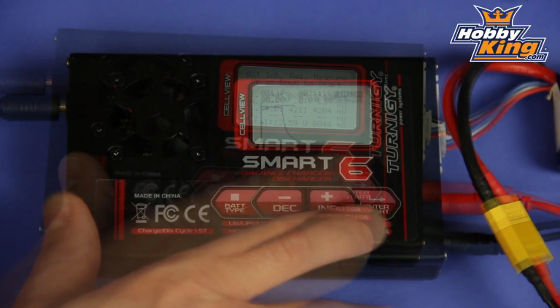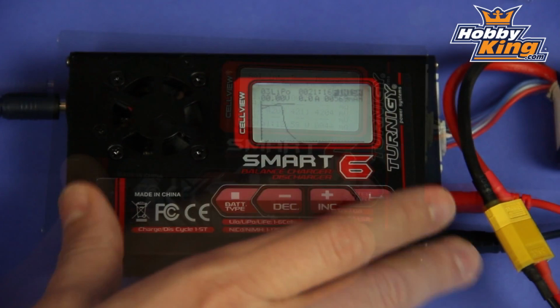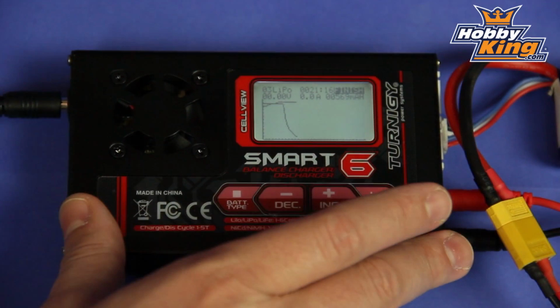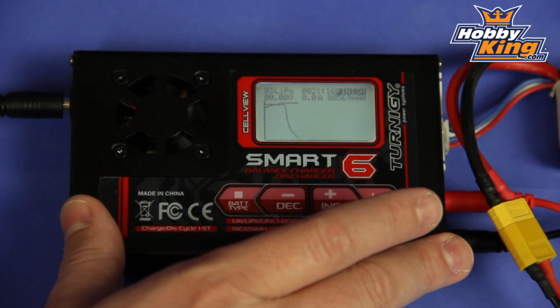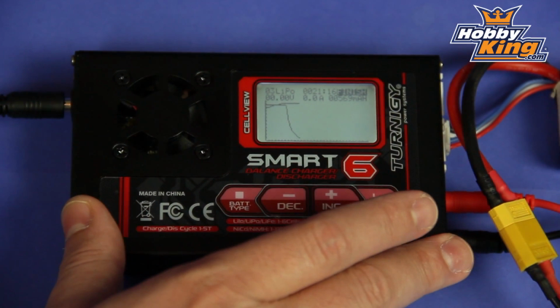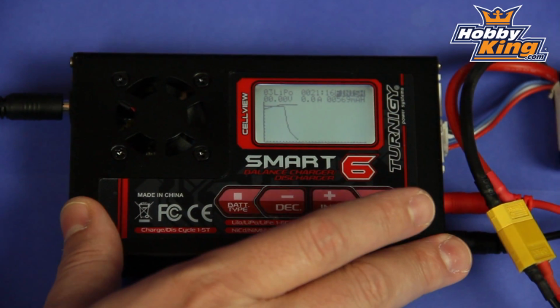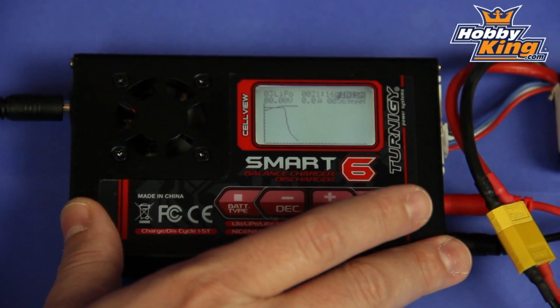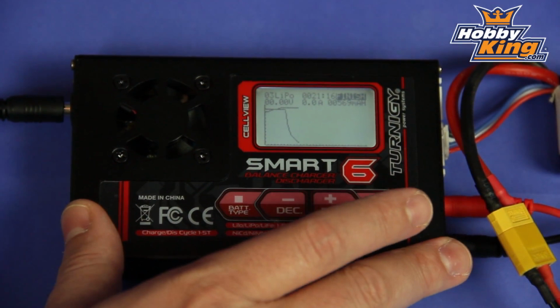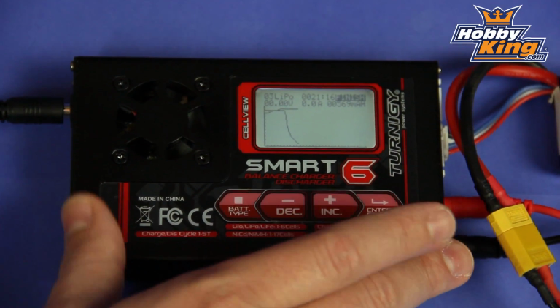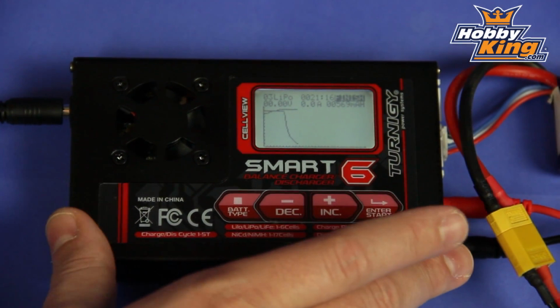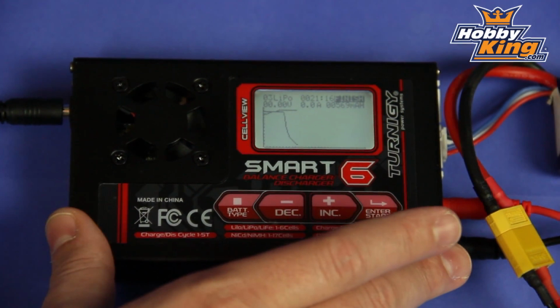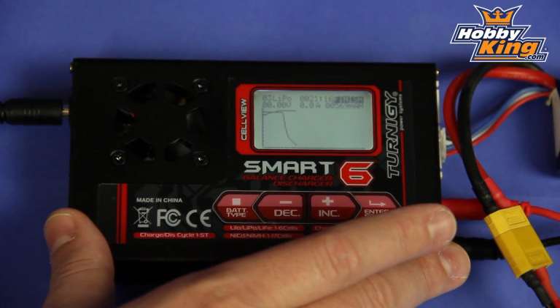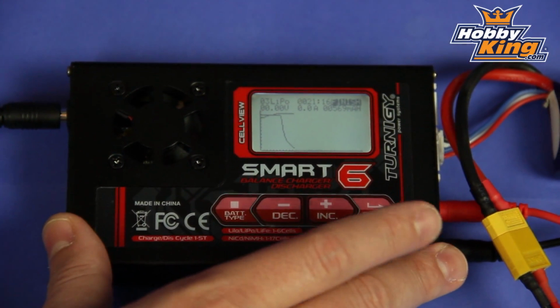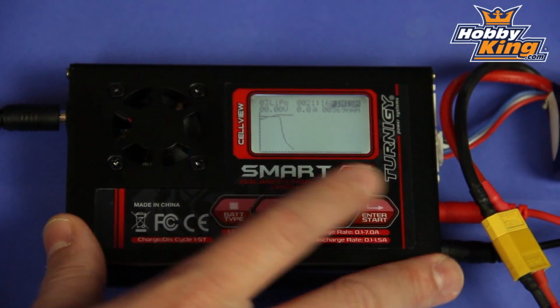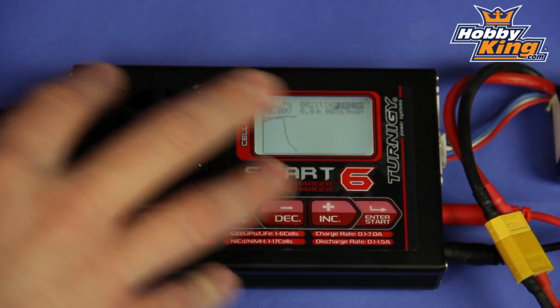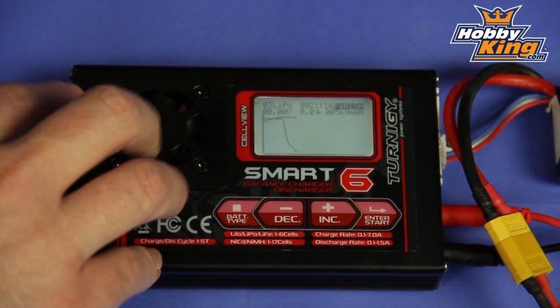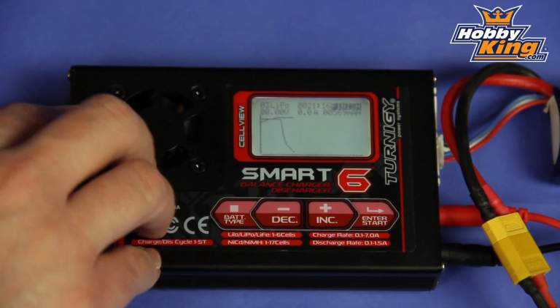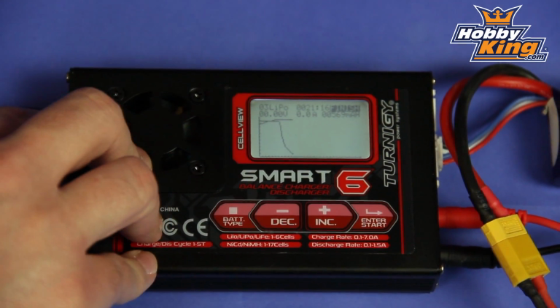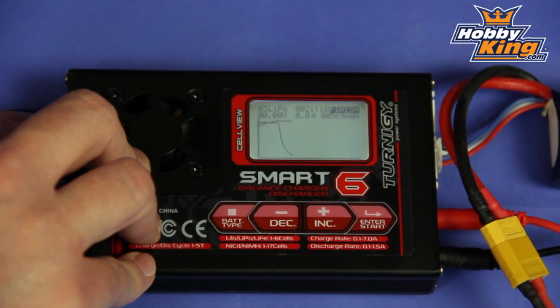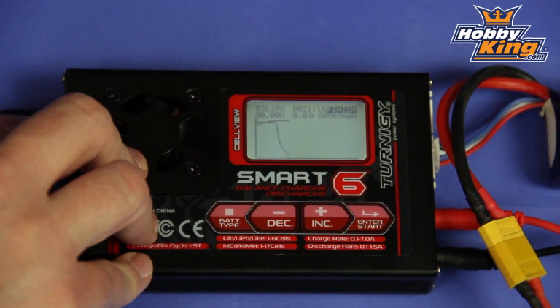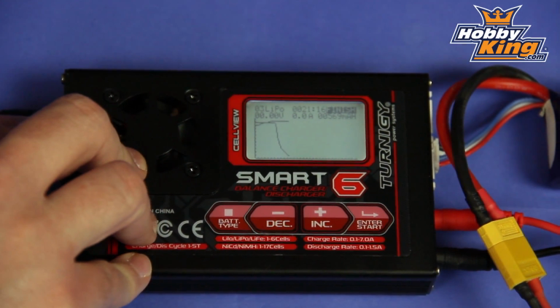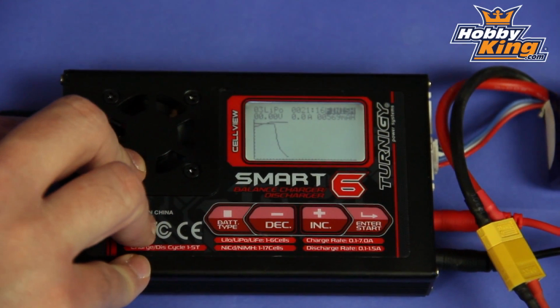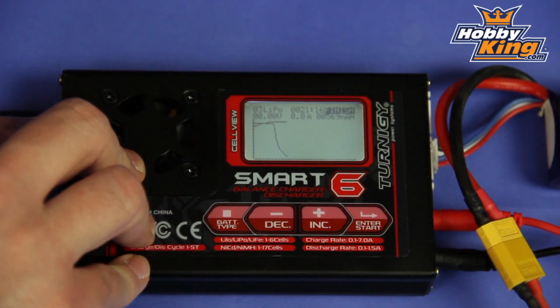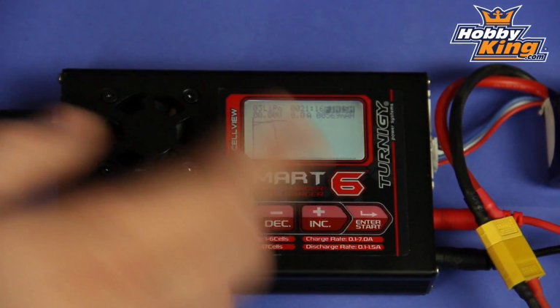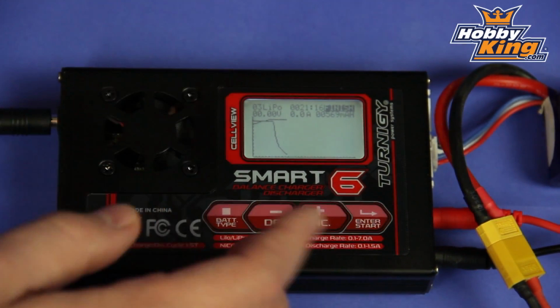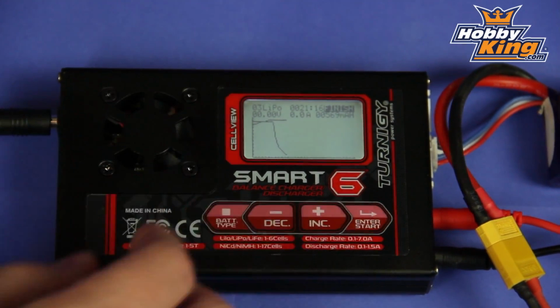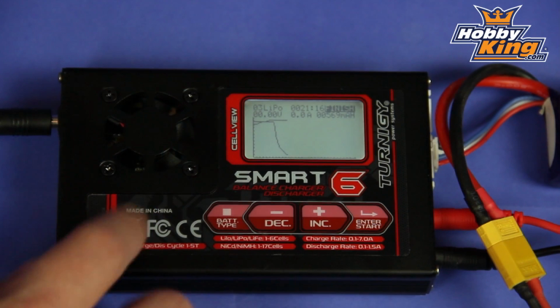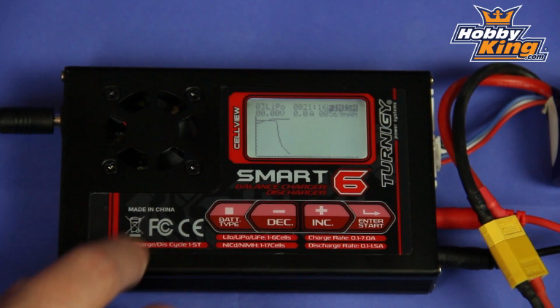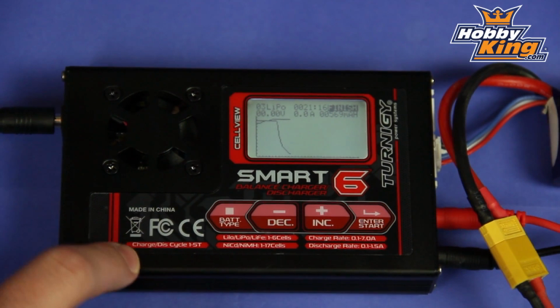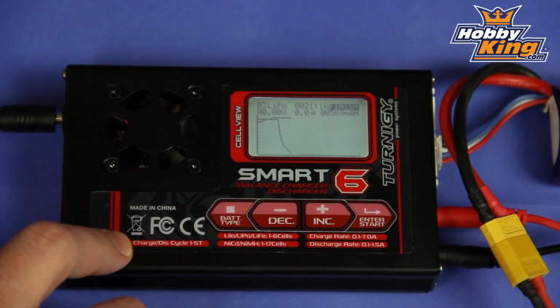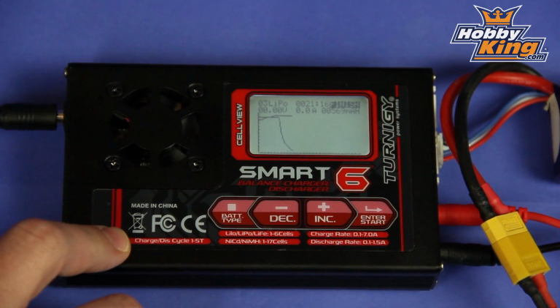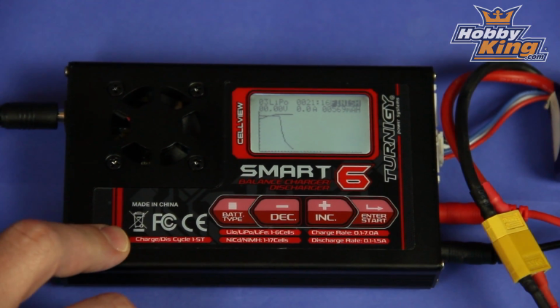It's 80 watt capable, quite compact, and at a great price. You guys definitely want to check this out.